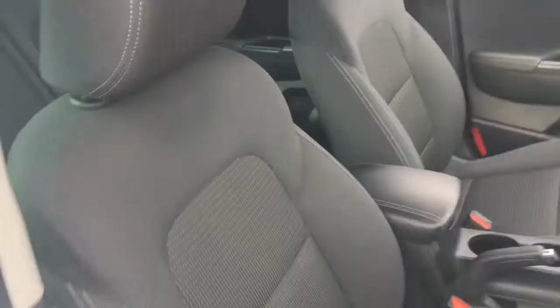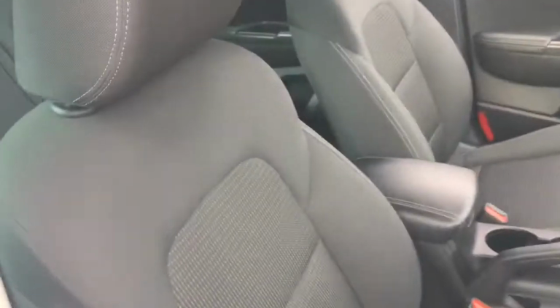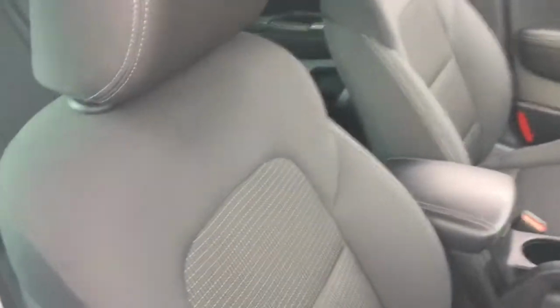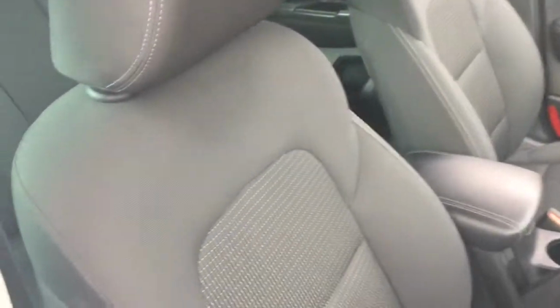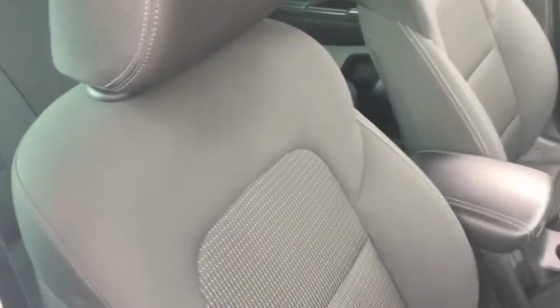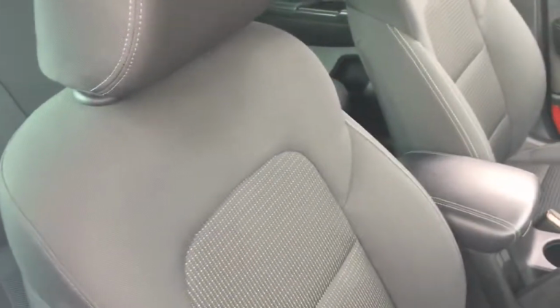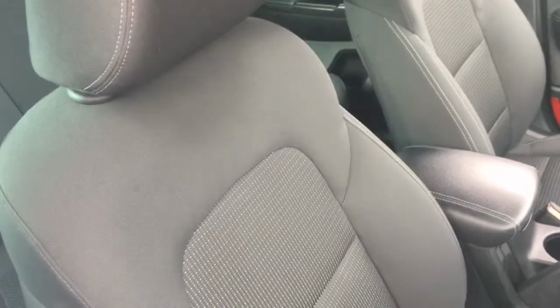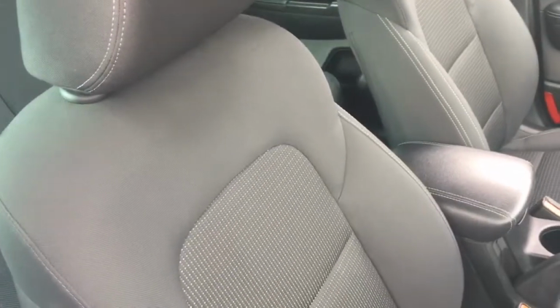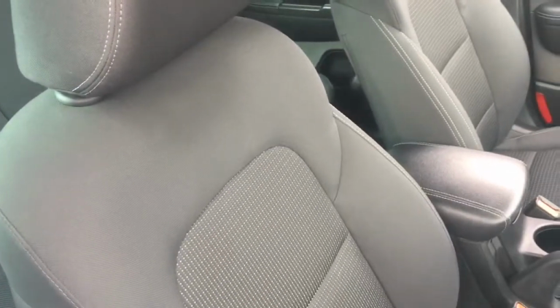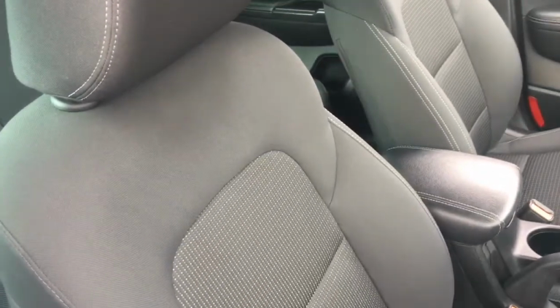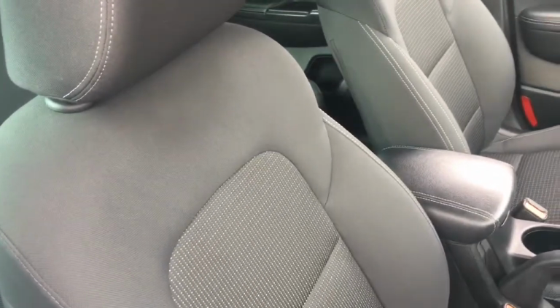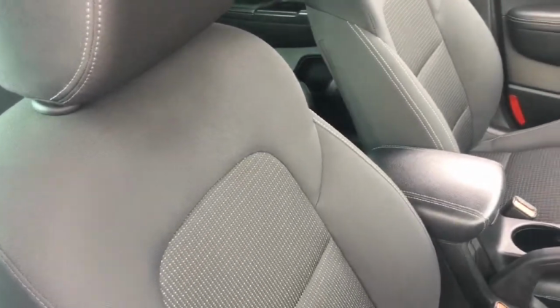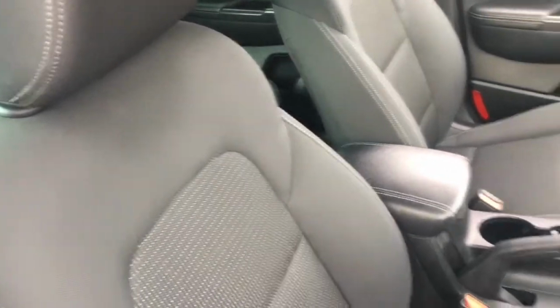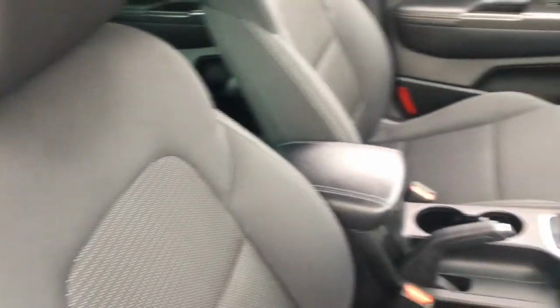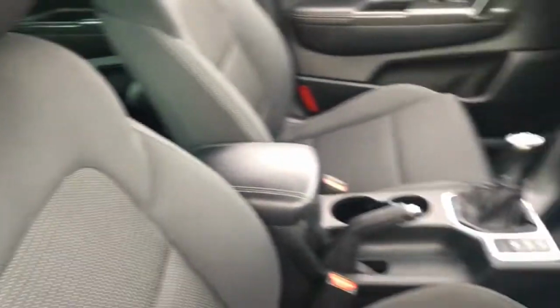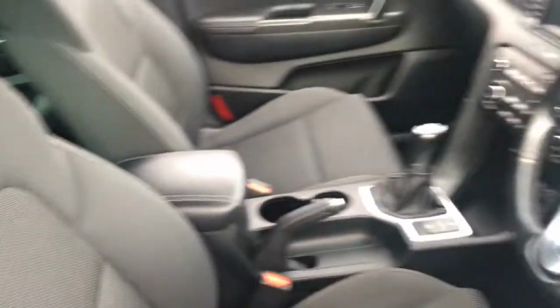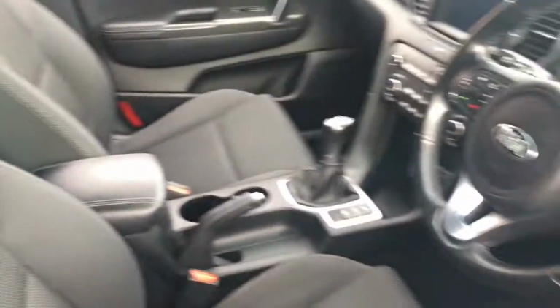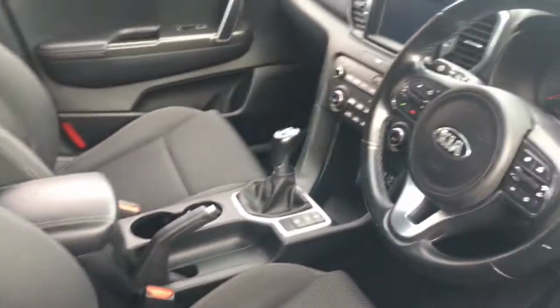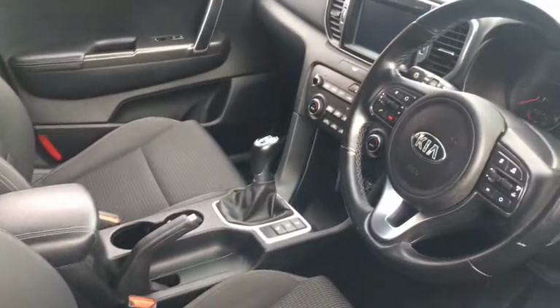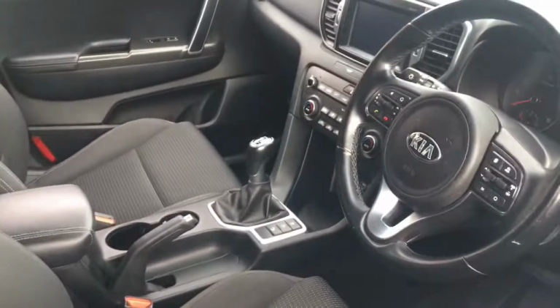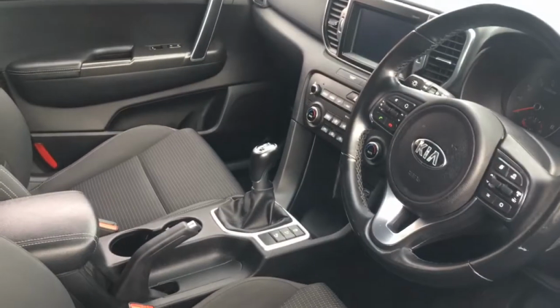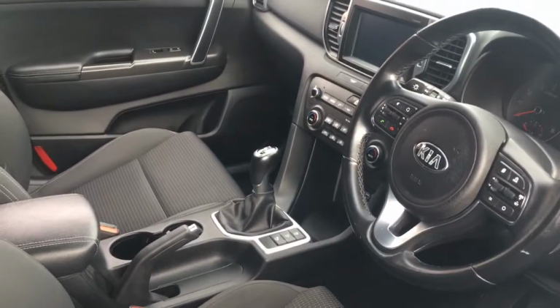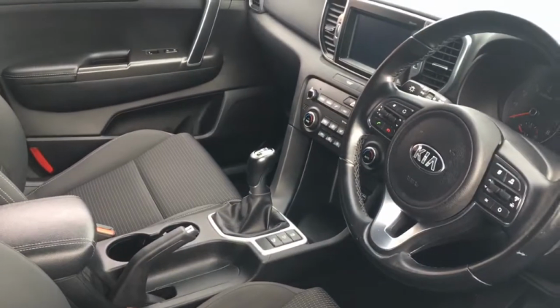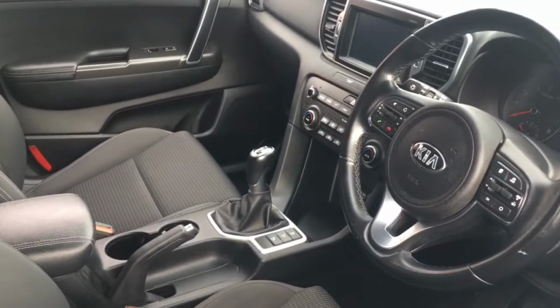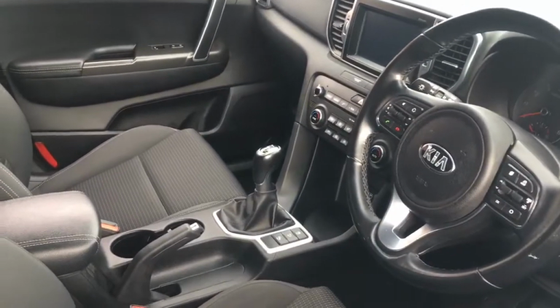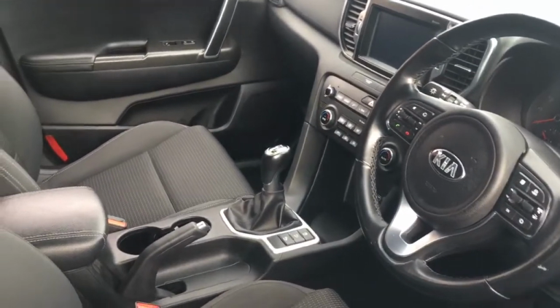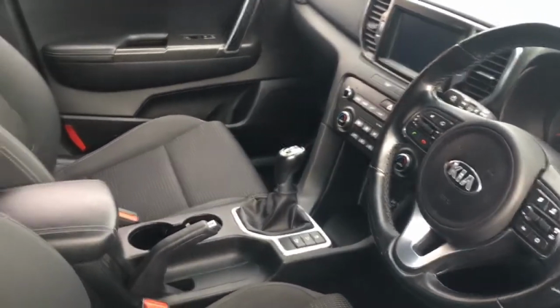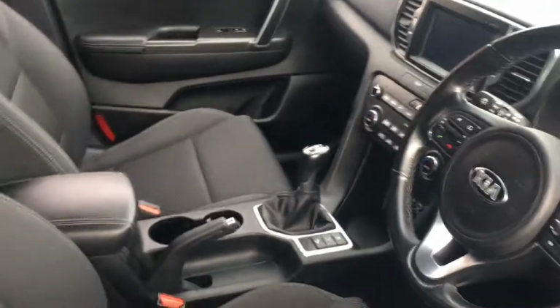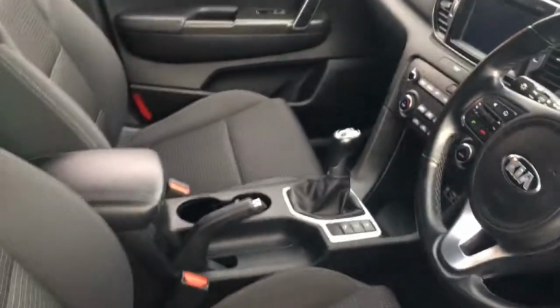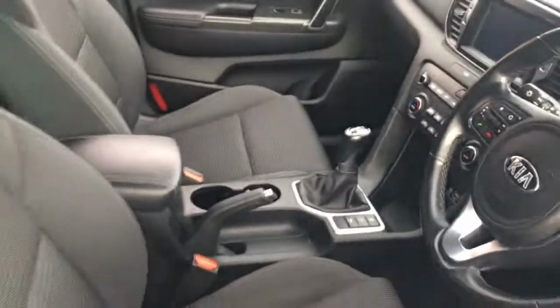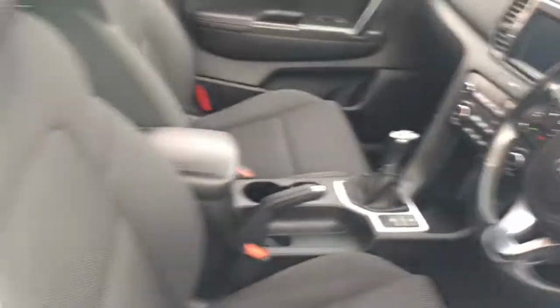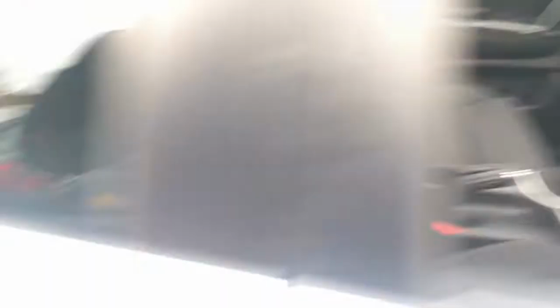Quick look at the interior — we've got some really well presented upholstery and some great features to get onto a bit later on in the video.